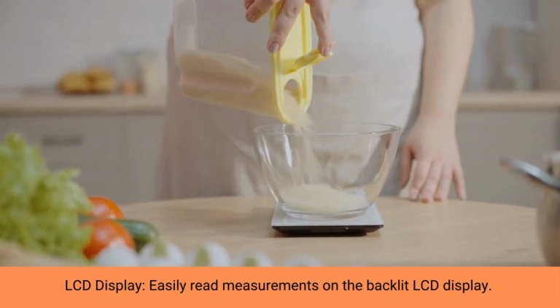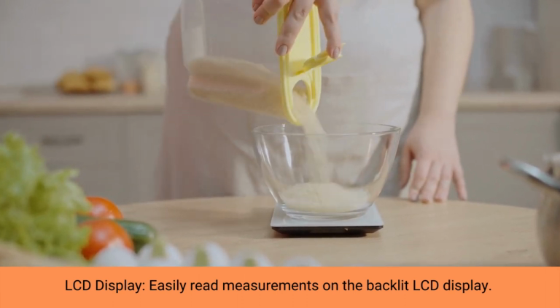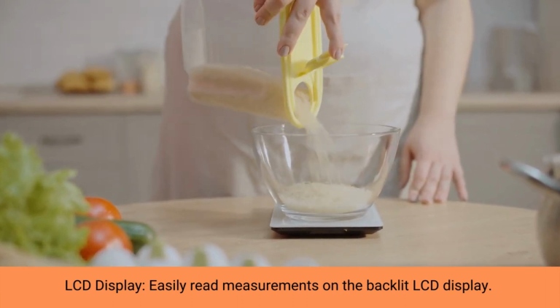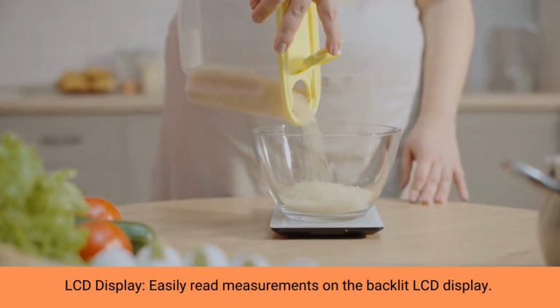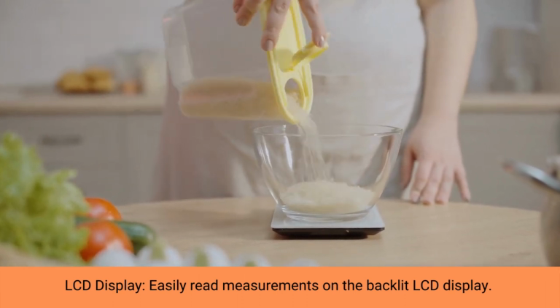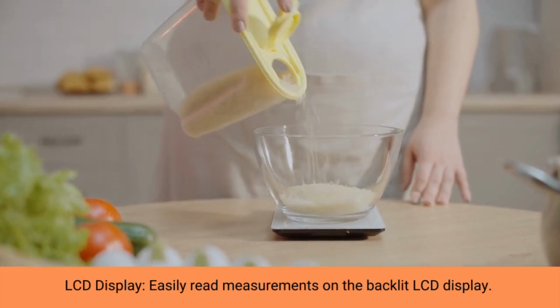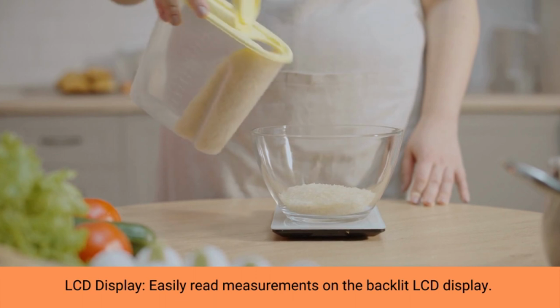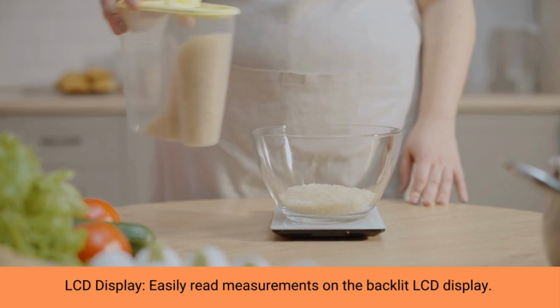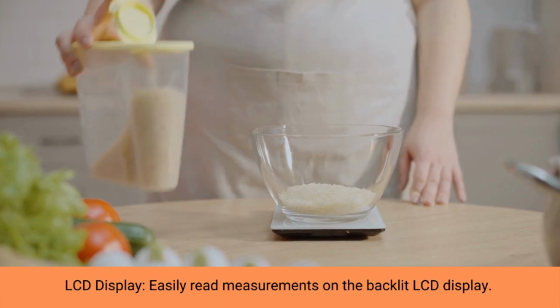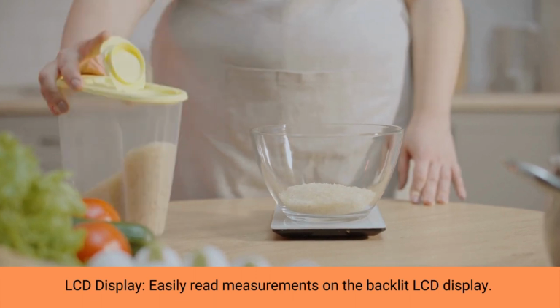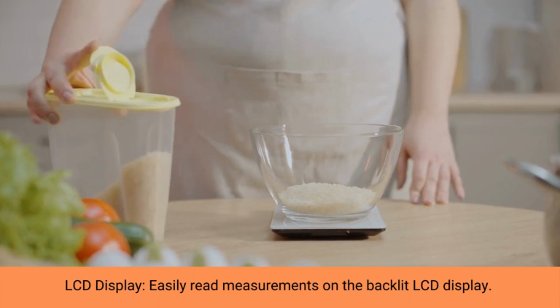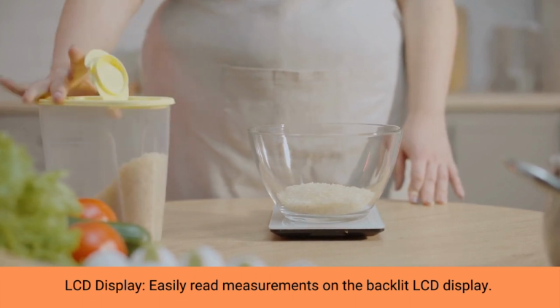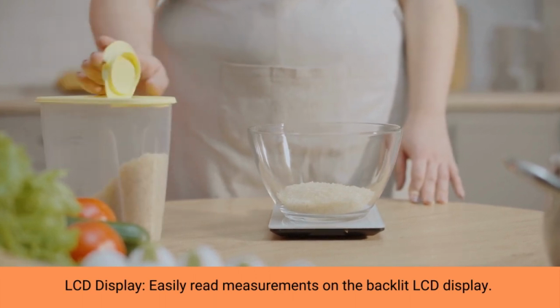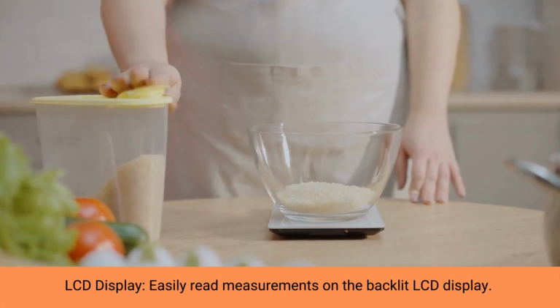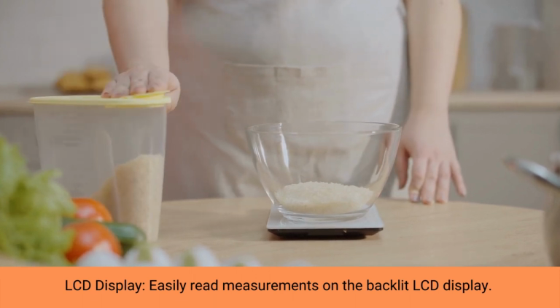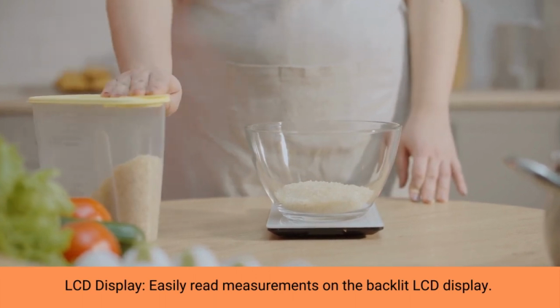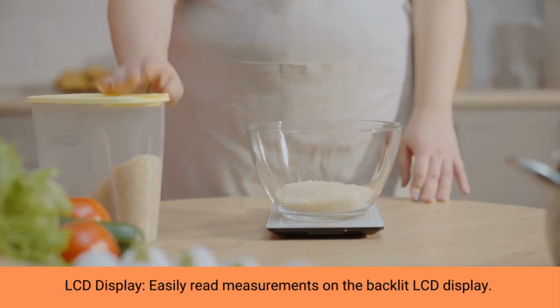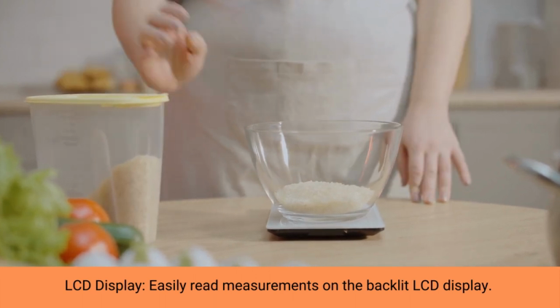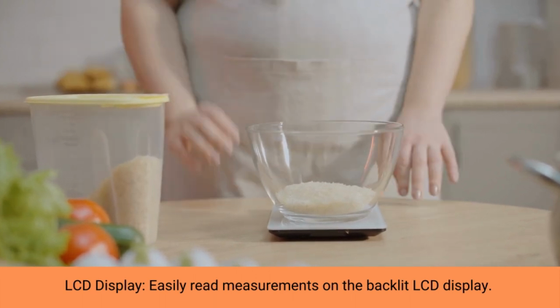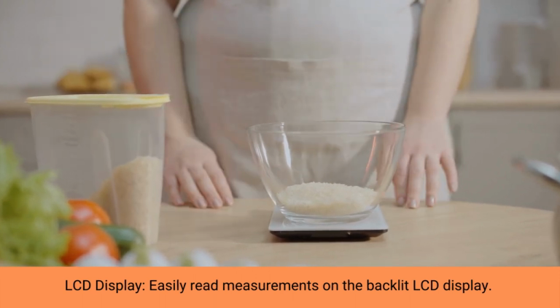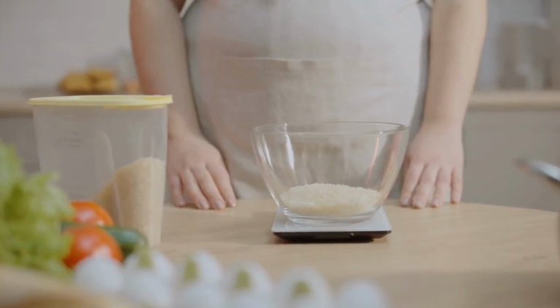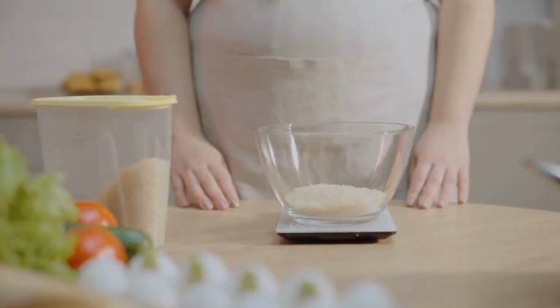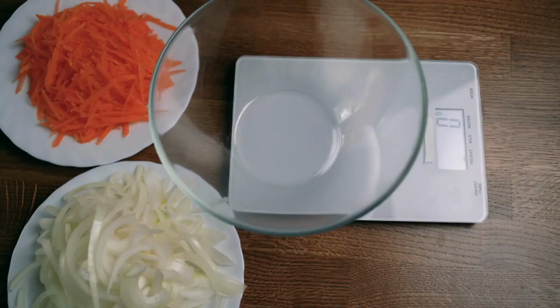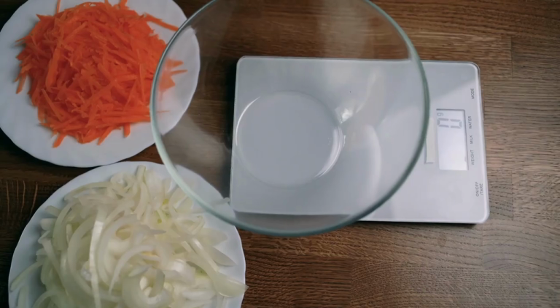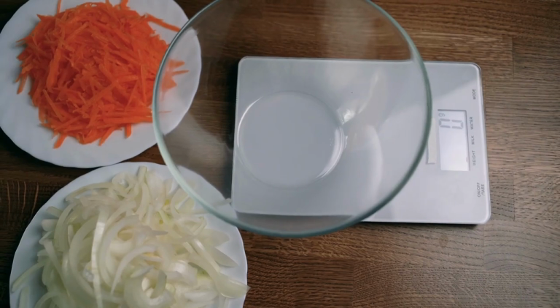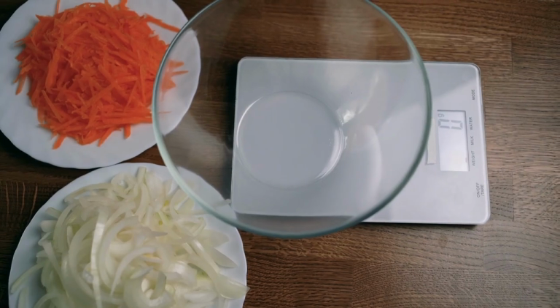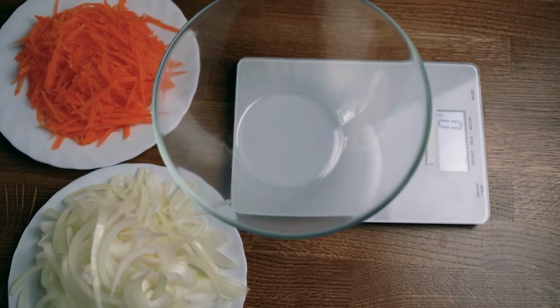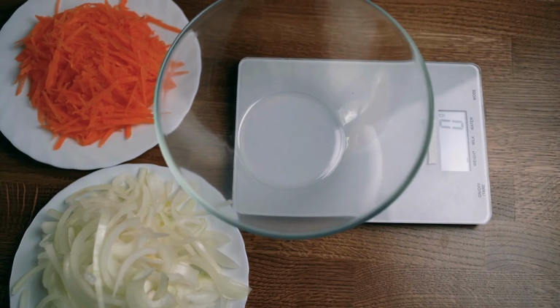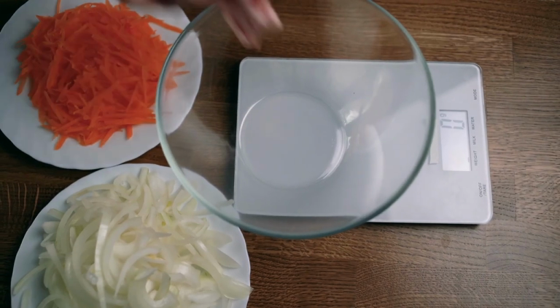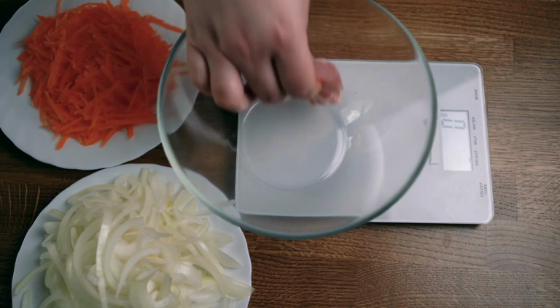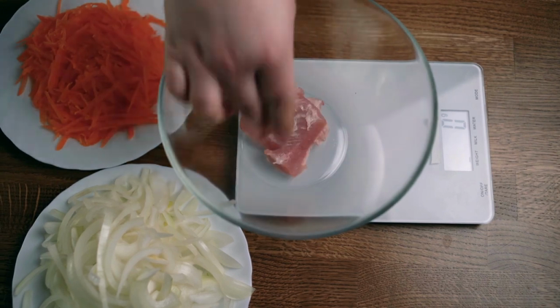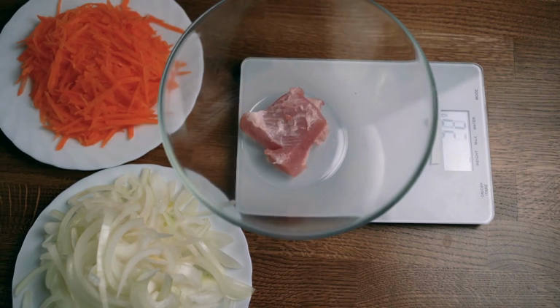Power is provided by two AAA batteries, included, making the scale portable and ensuring that you can easily acquire replacement batteries.